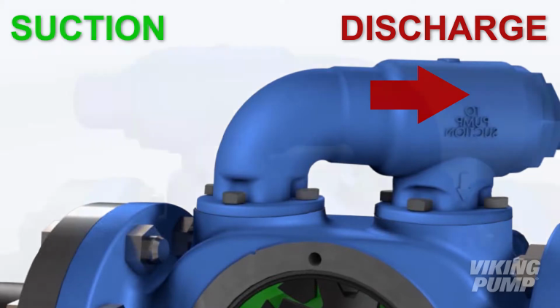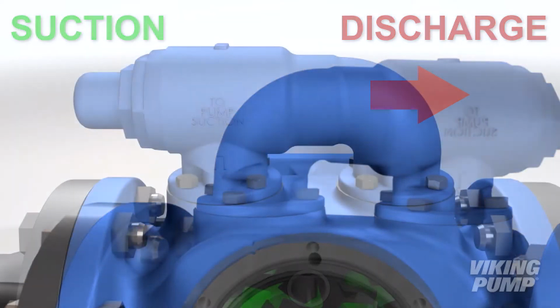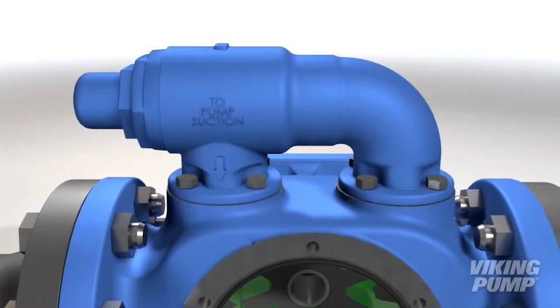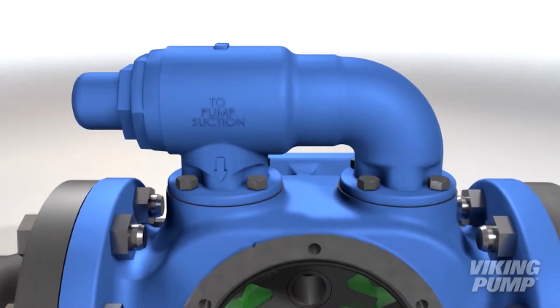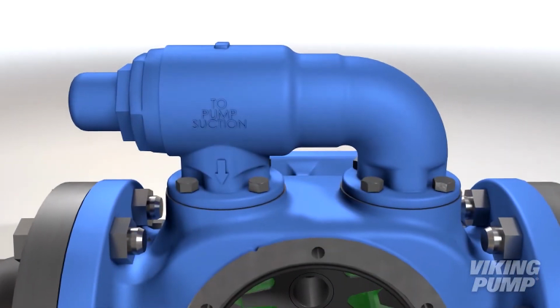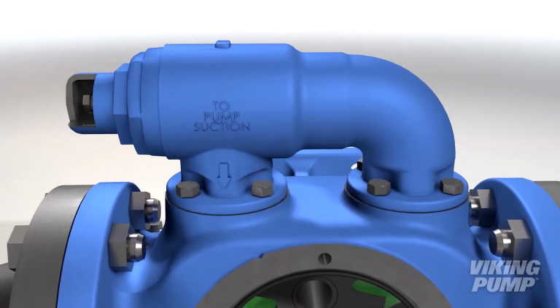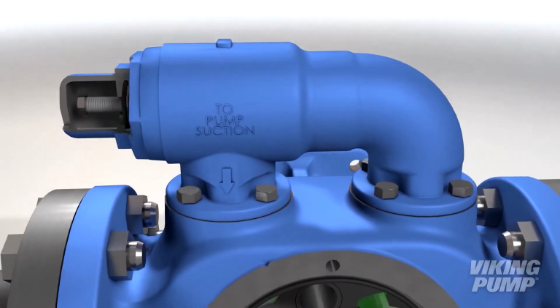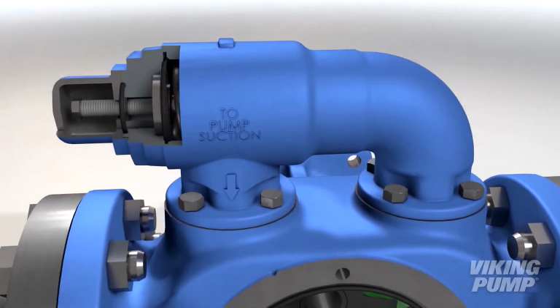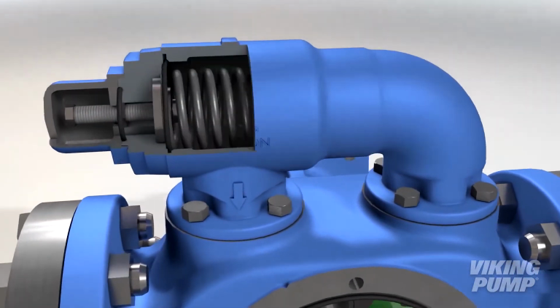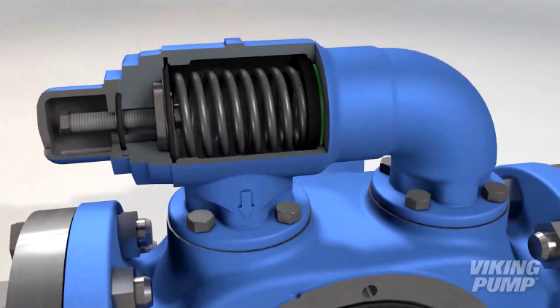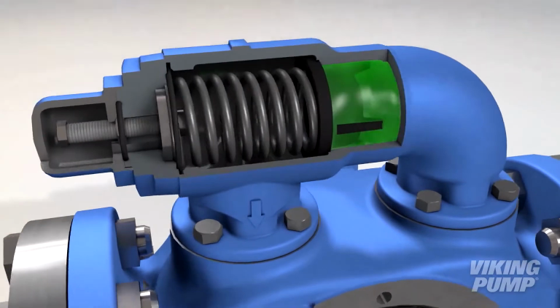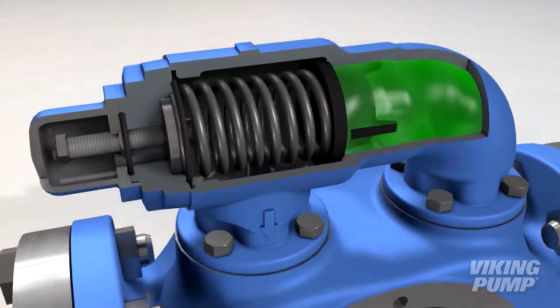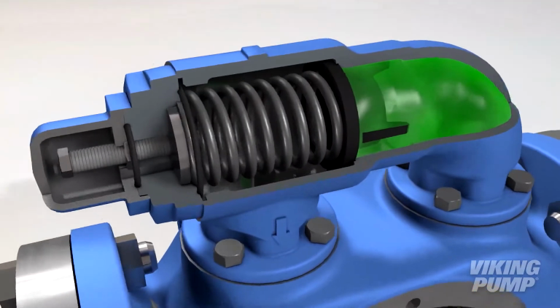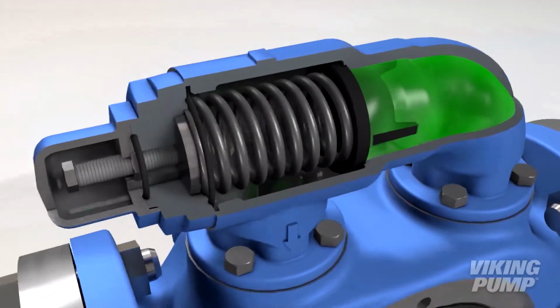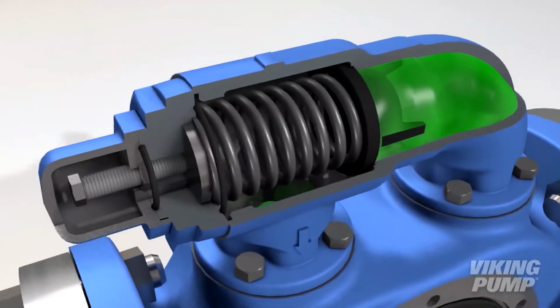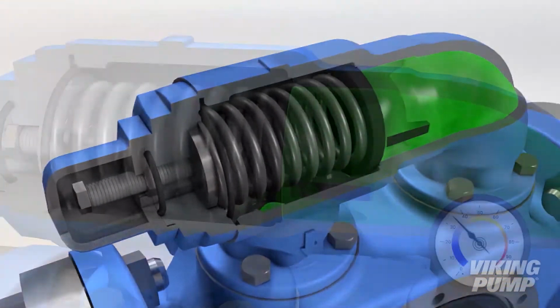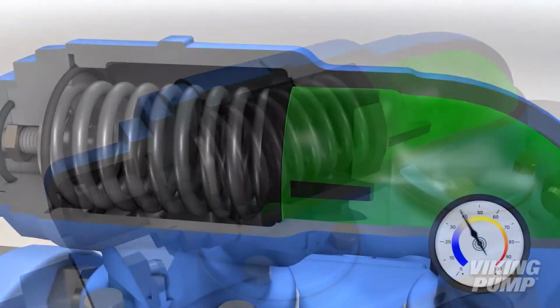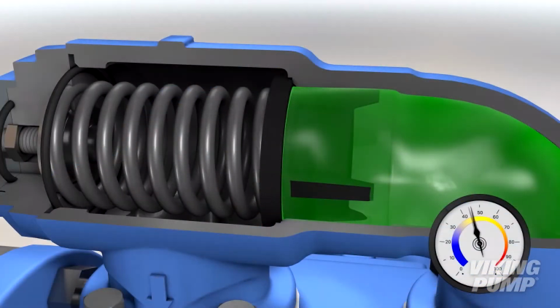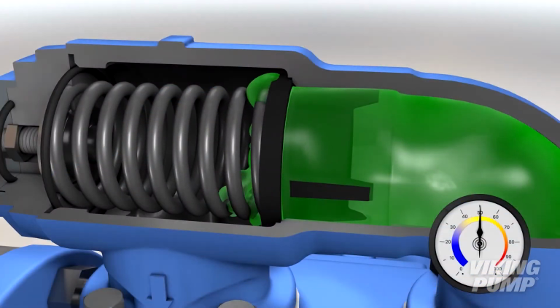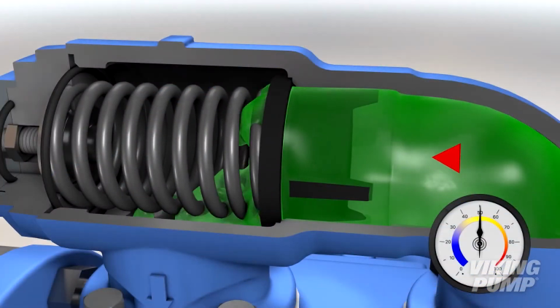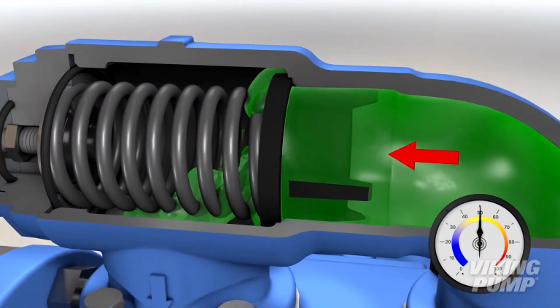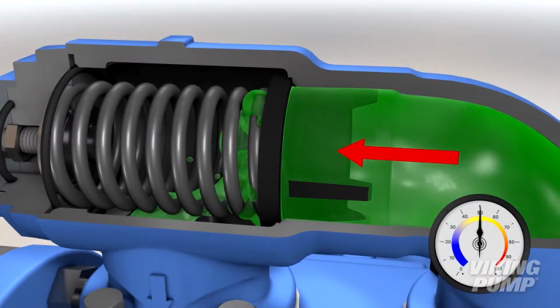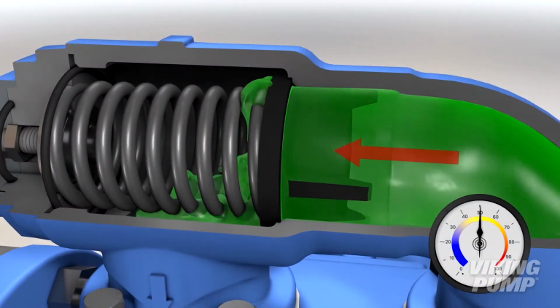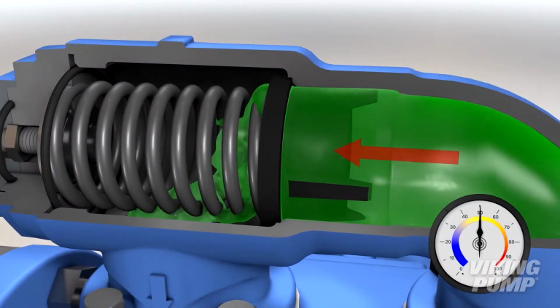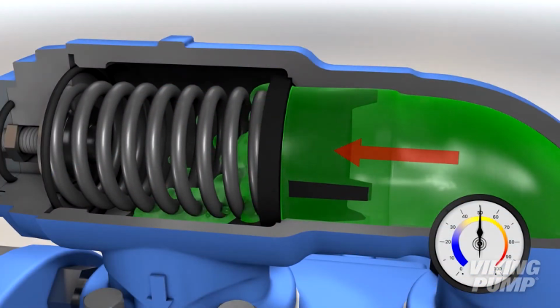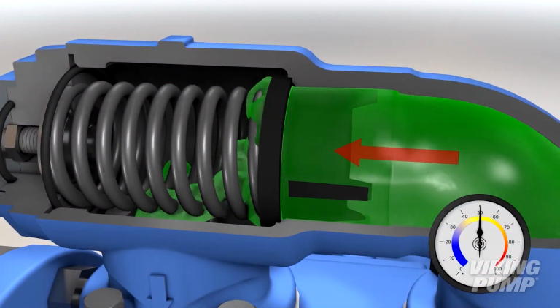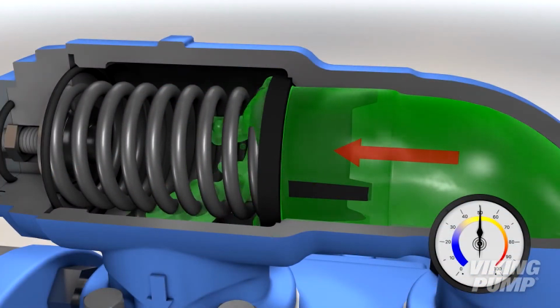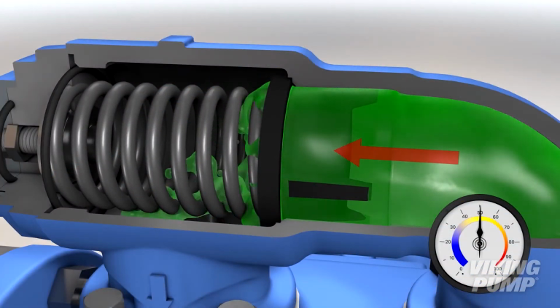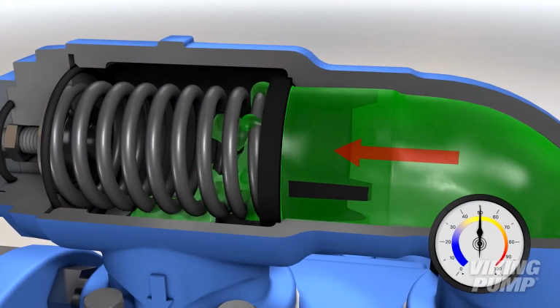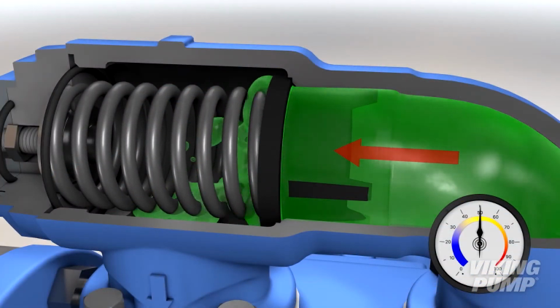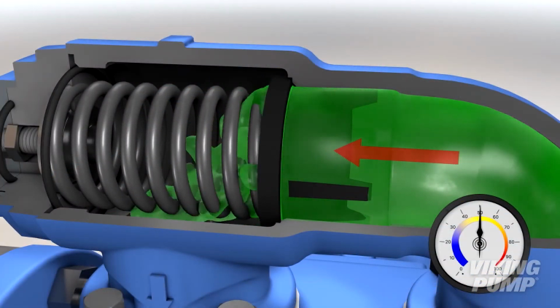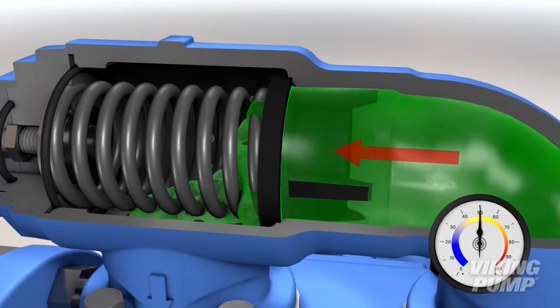If you're not familiar with the Viking relief valve, review the Viking internal relief valve video to familiarize yourself with some of the terms used here.